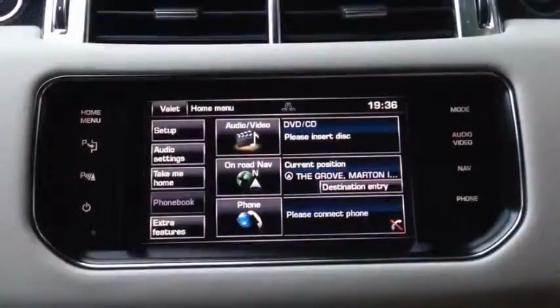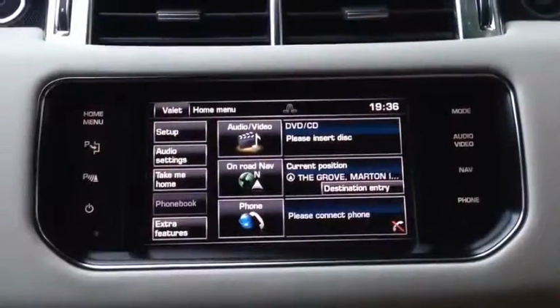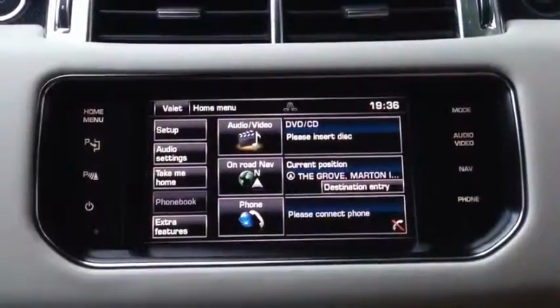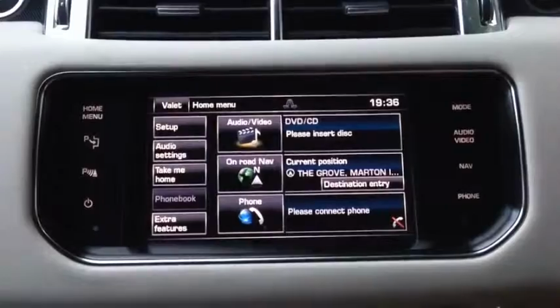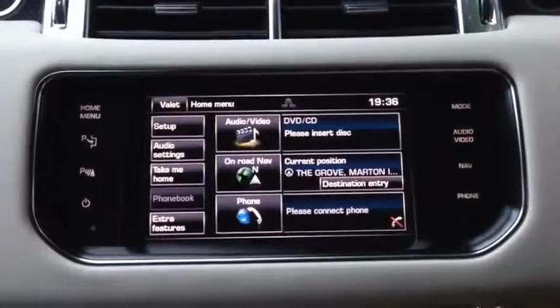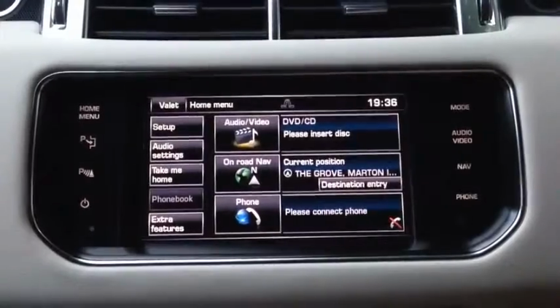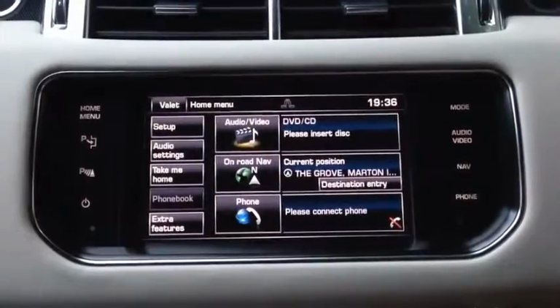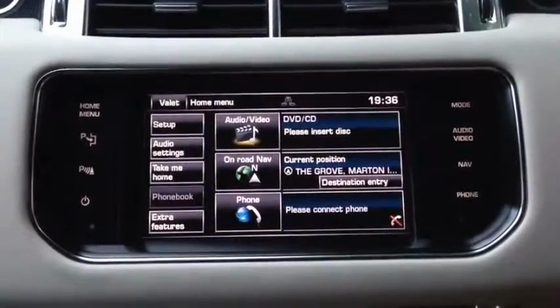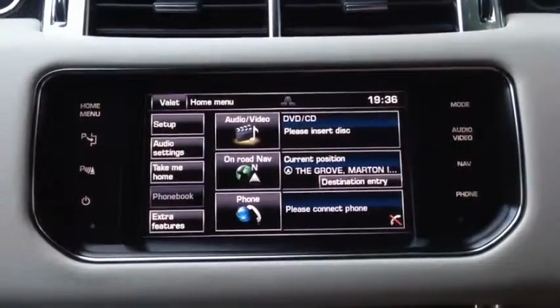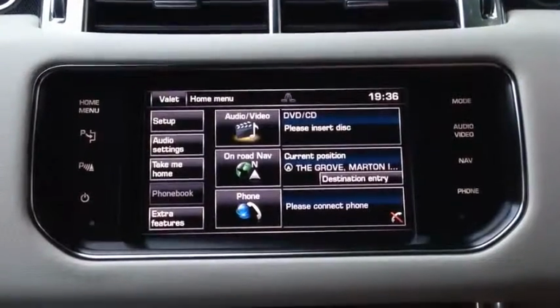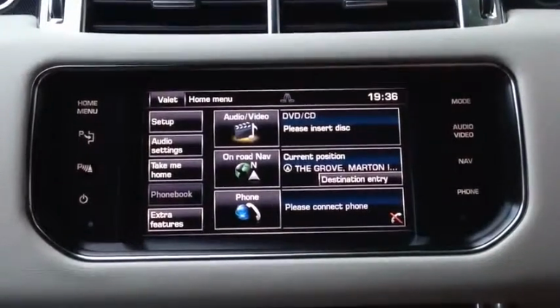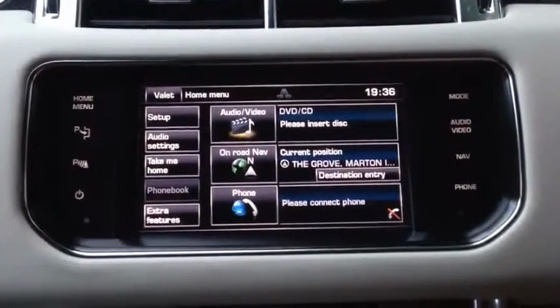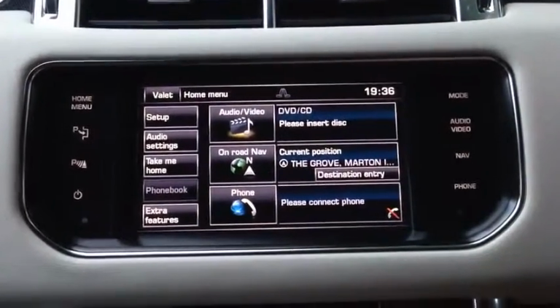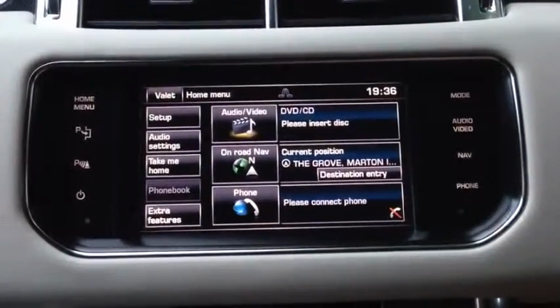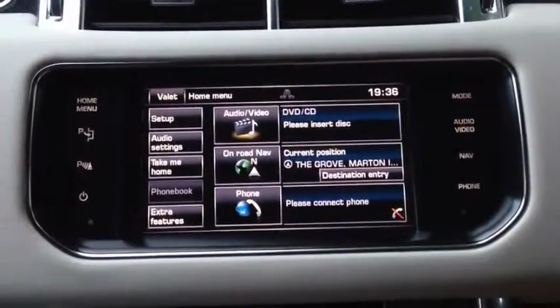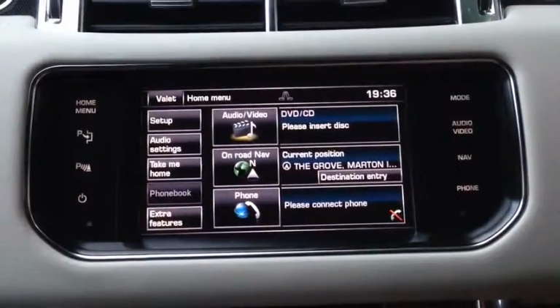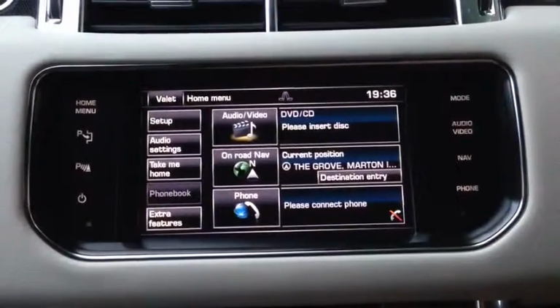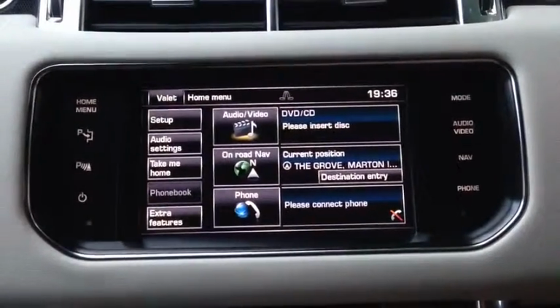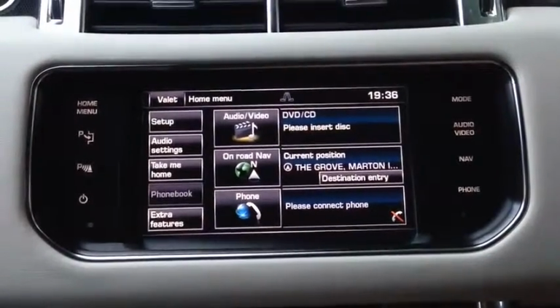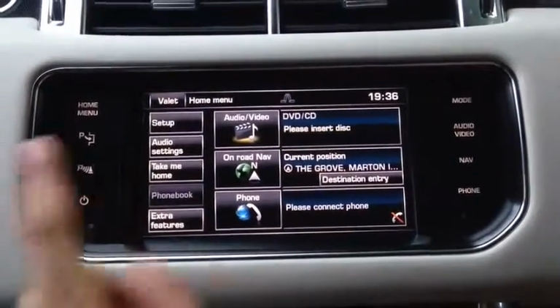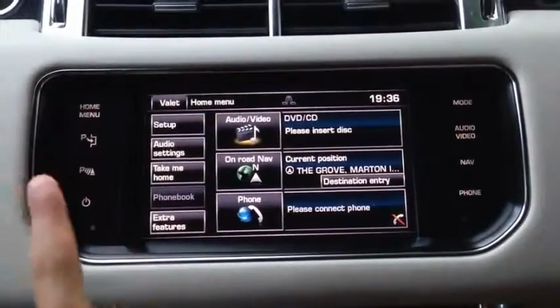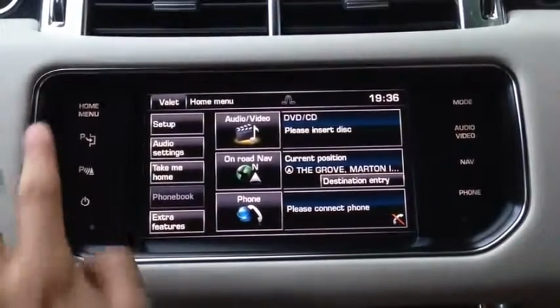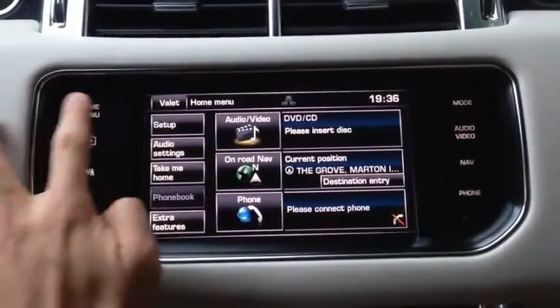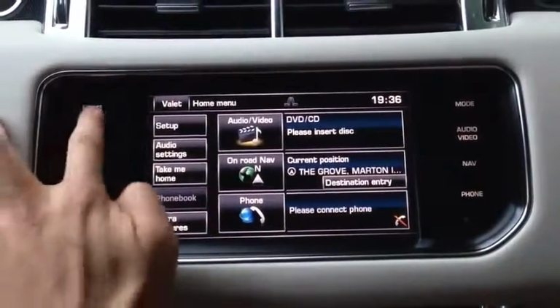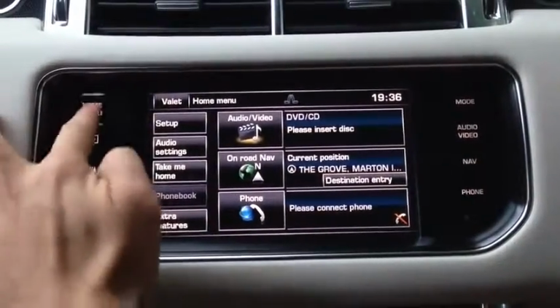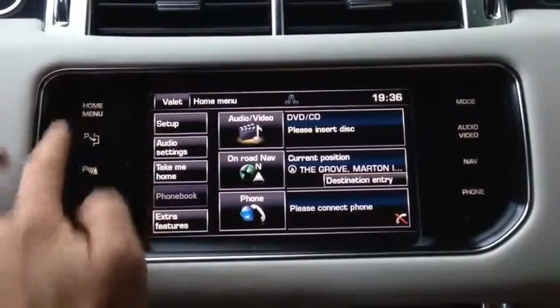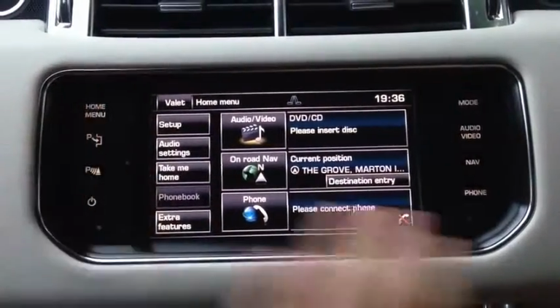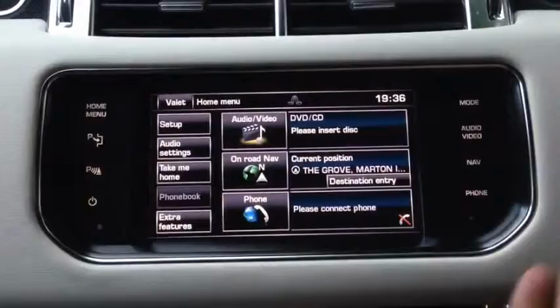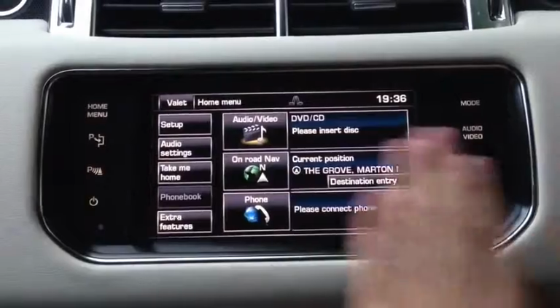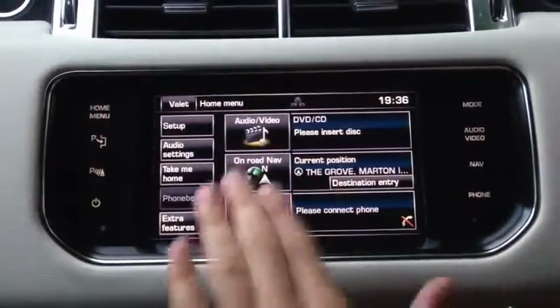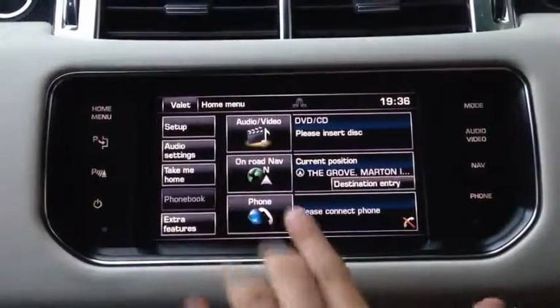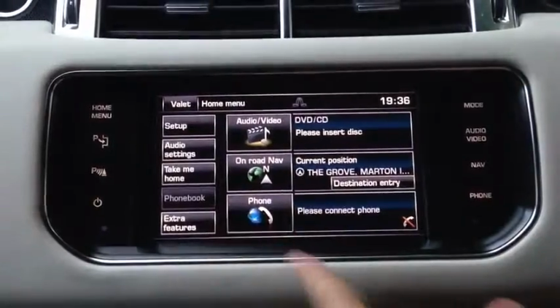Hi guys, I'm just going to take you through the audio system on the new Range Rover Sport. All you do is click on Home Menu, which will take you to this screen here.